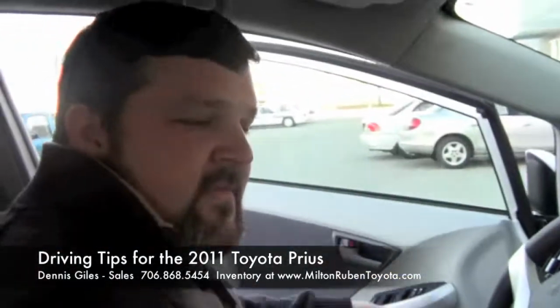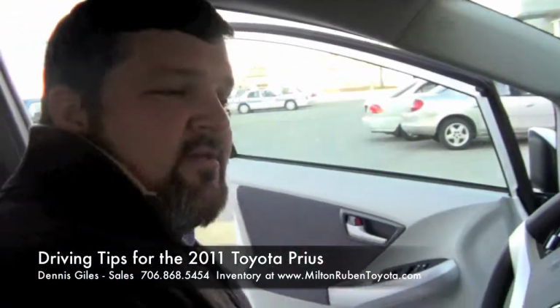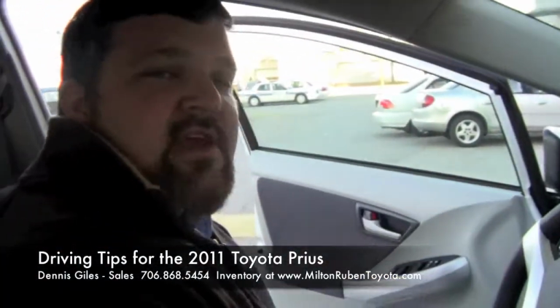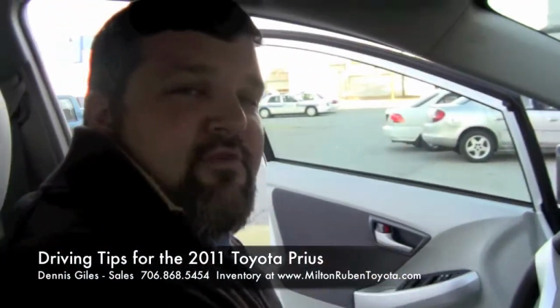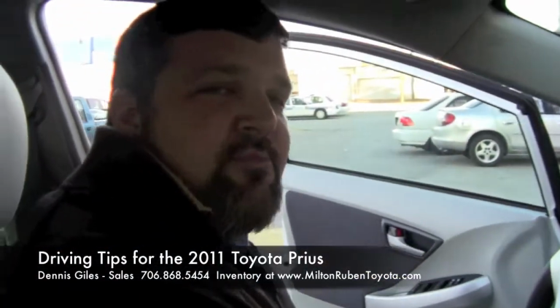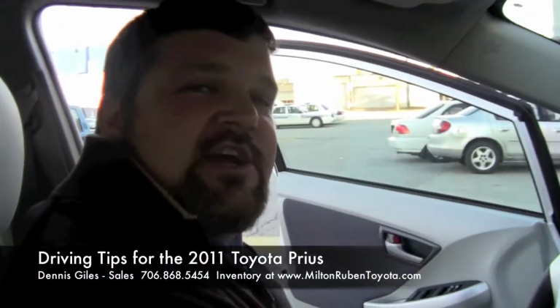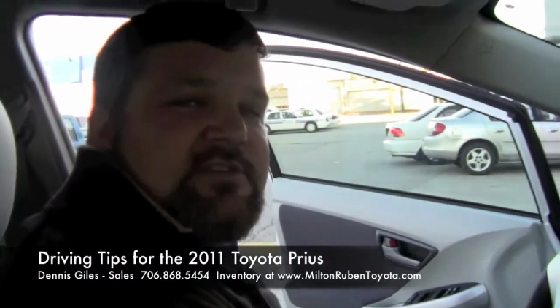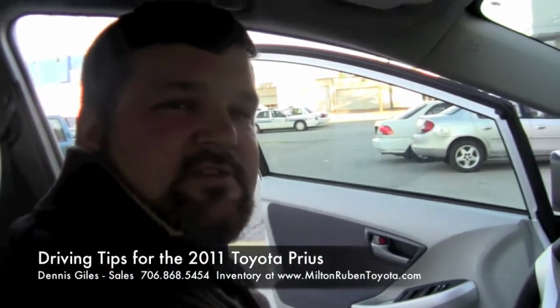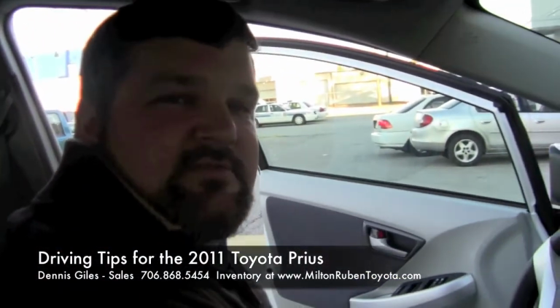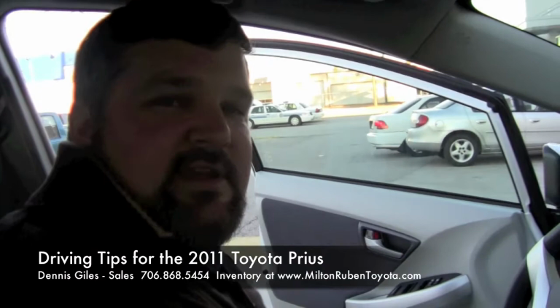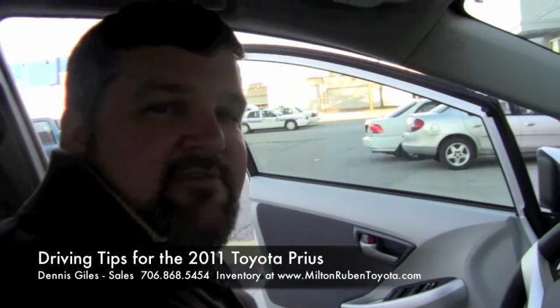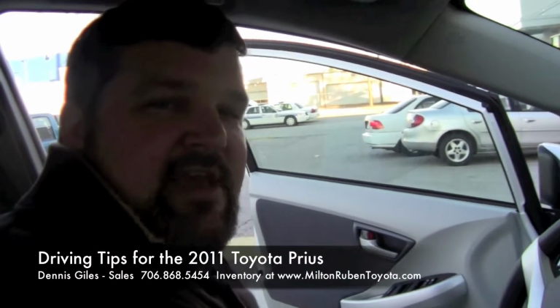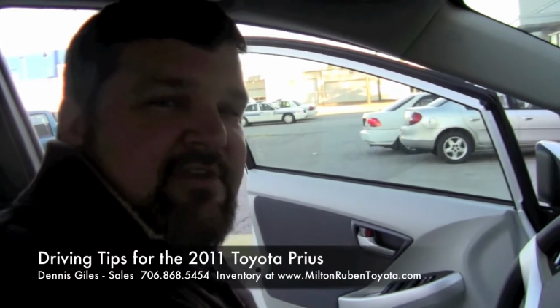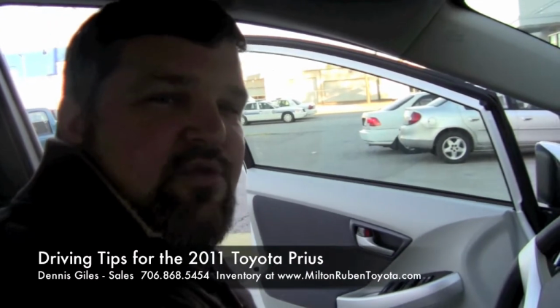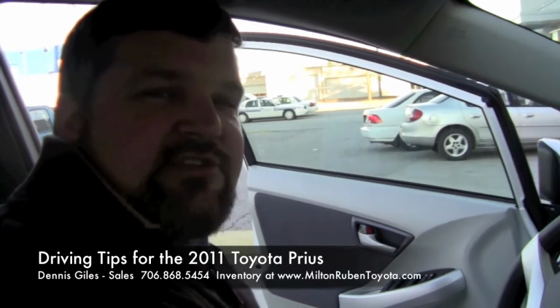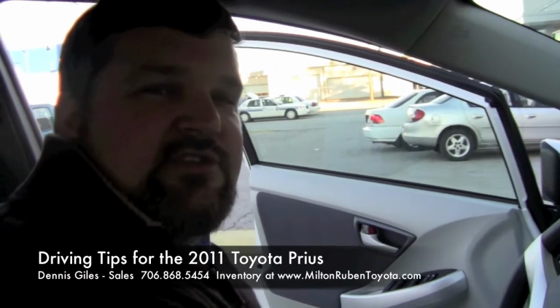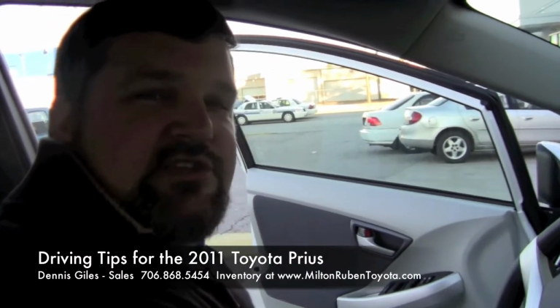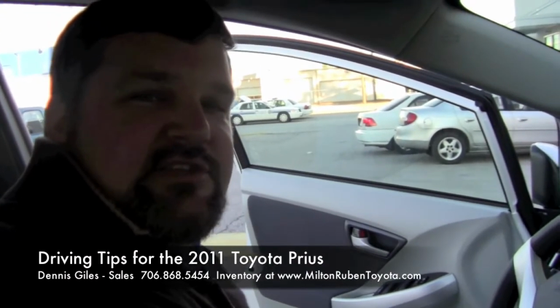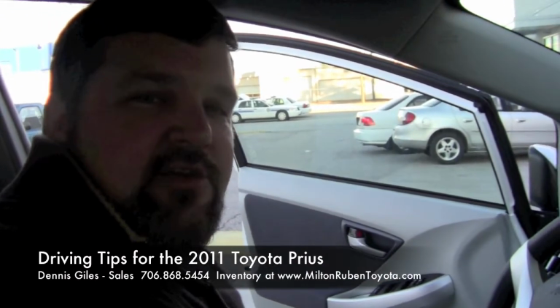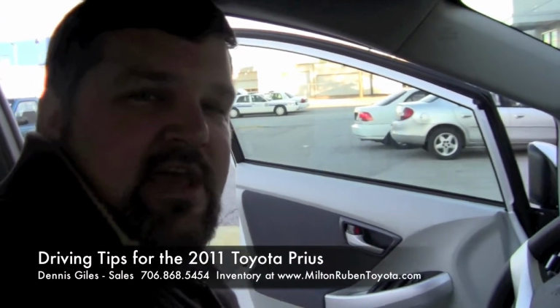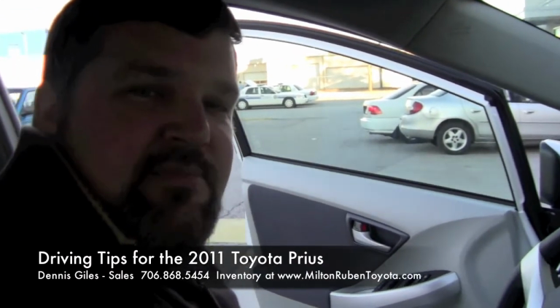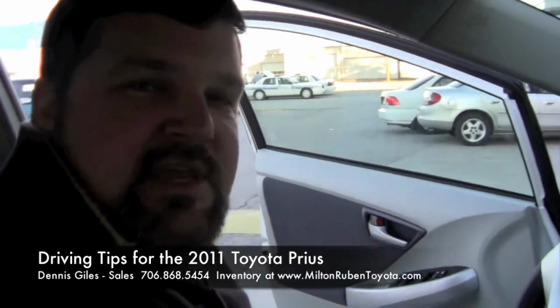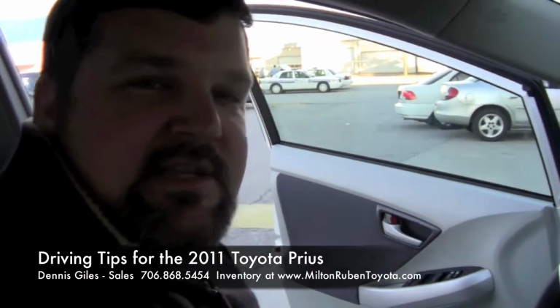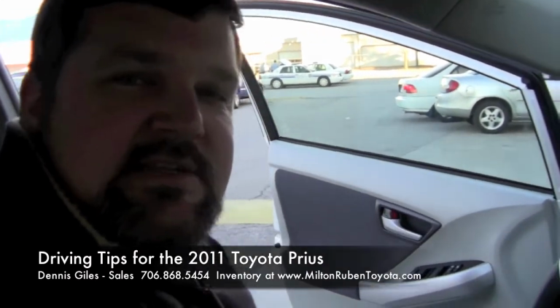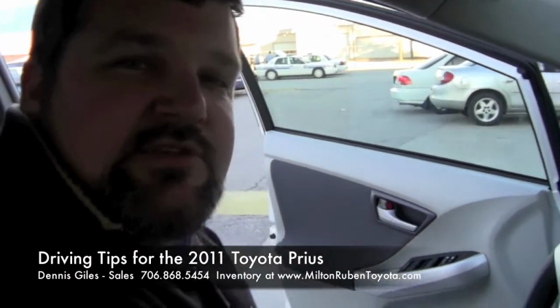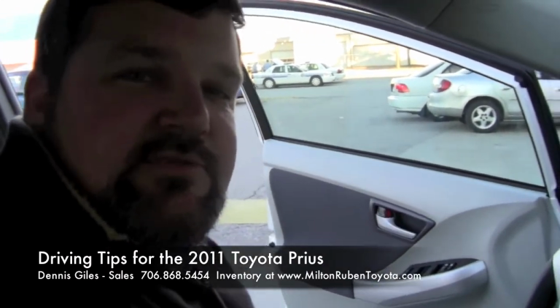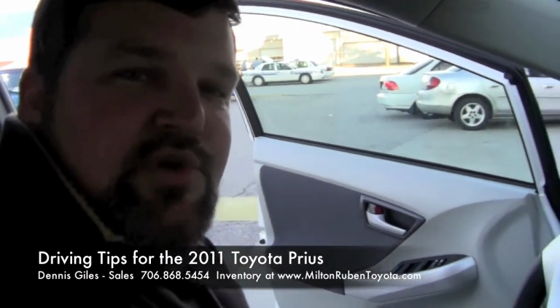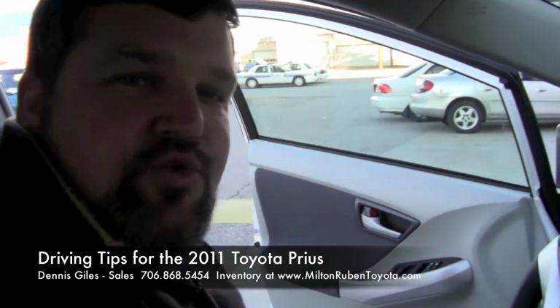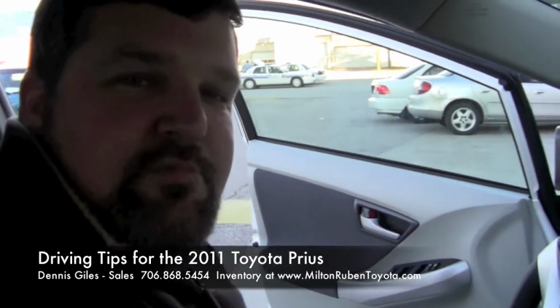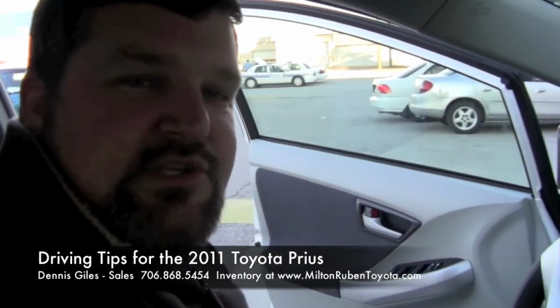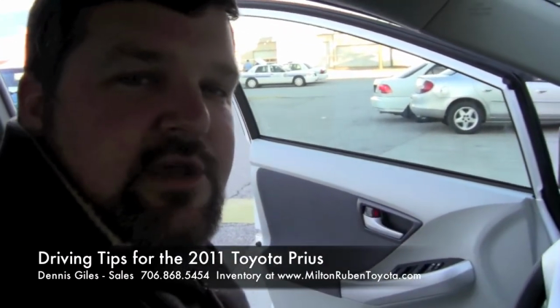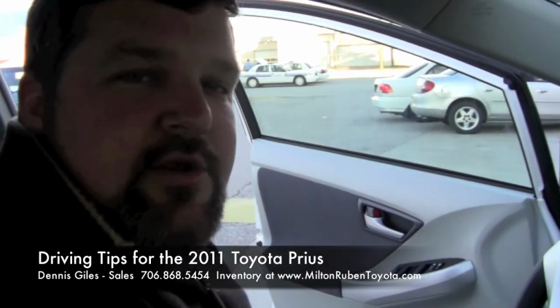Thank you very much. If you have any questions, just locate me at Milton Rubin Toyota — Dennis Giles.